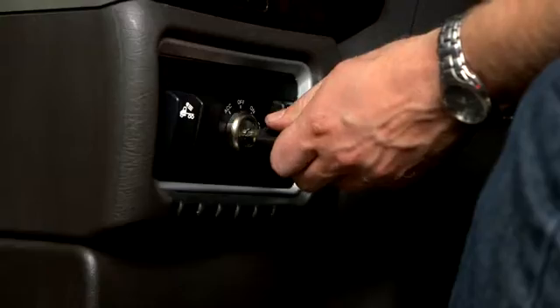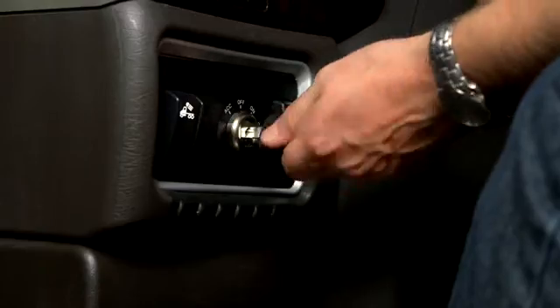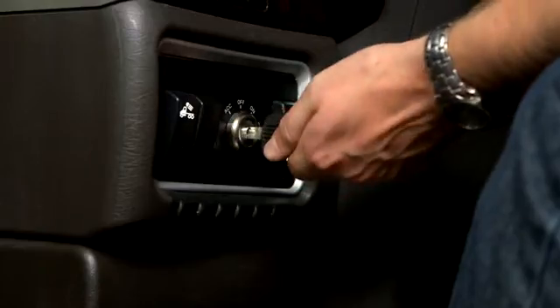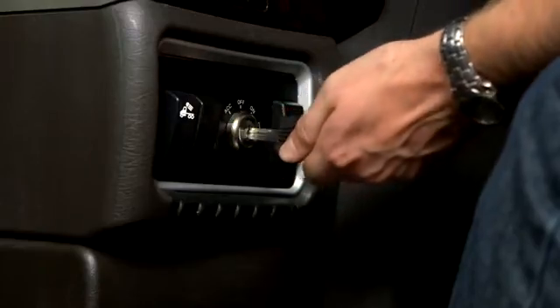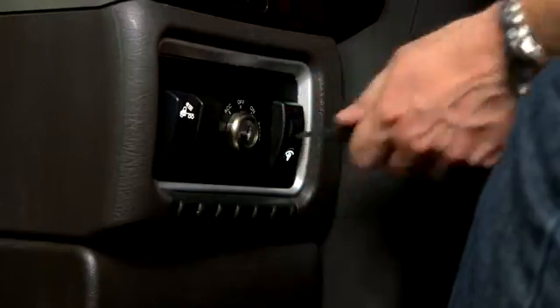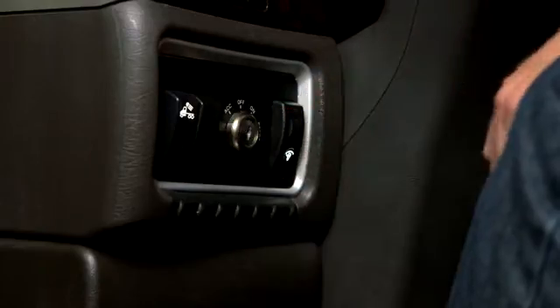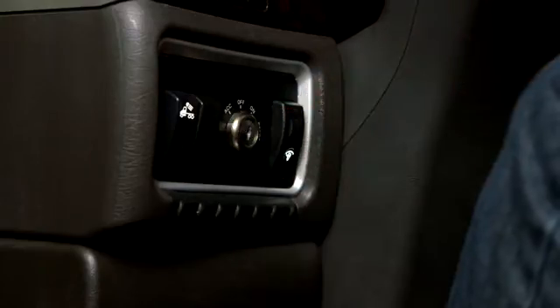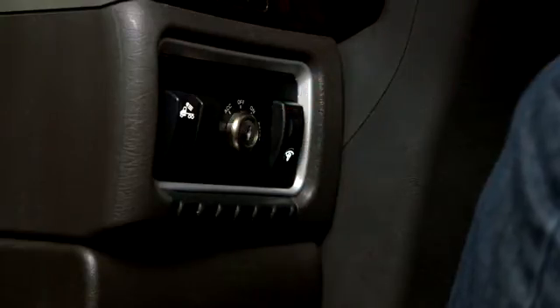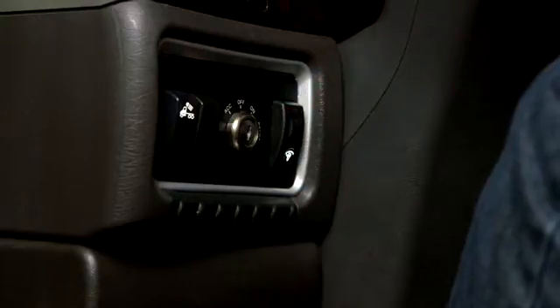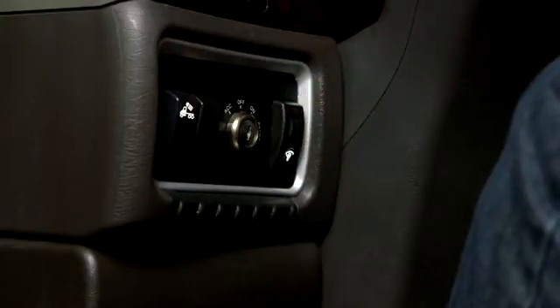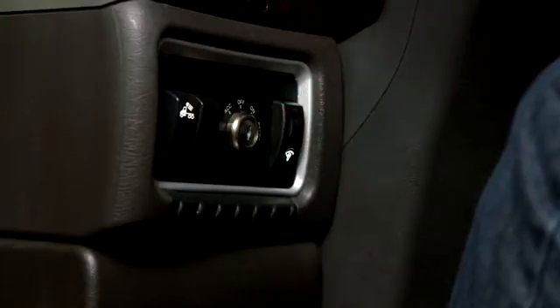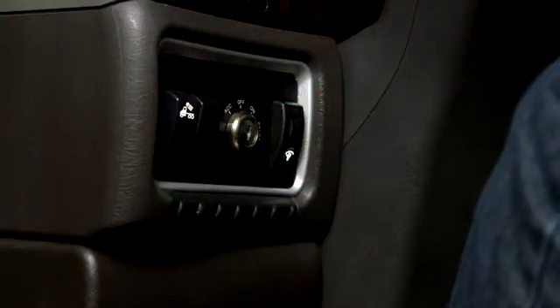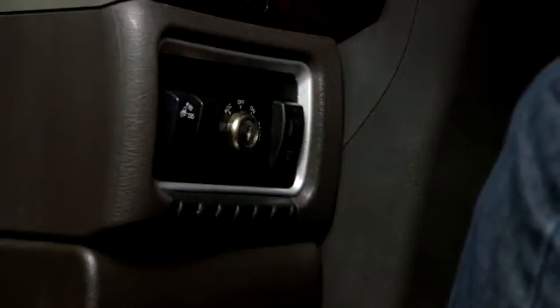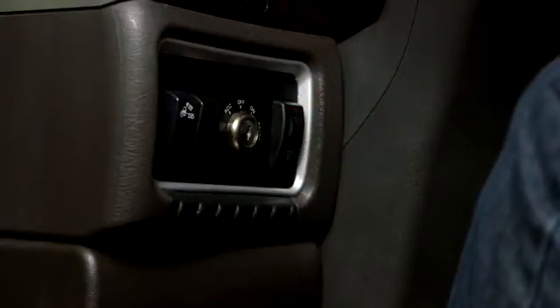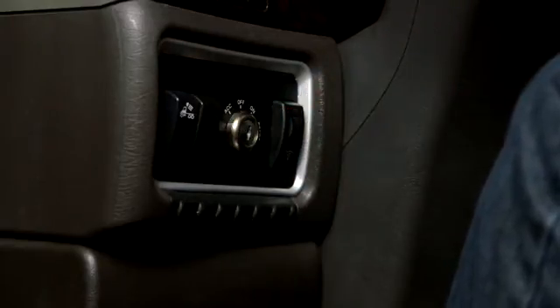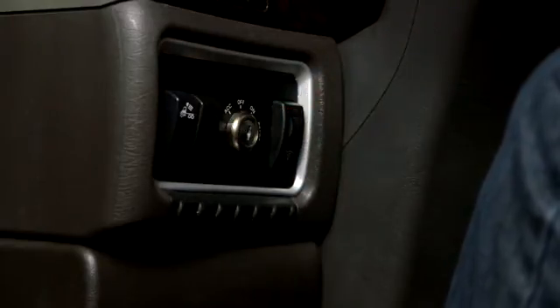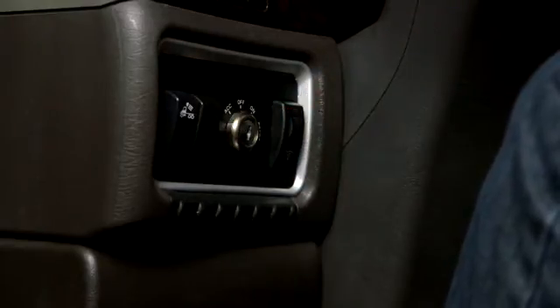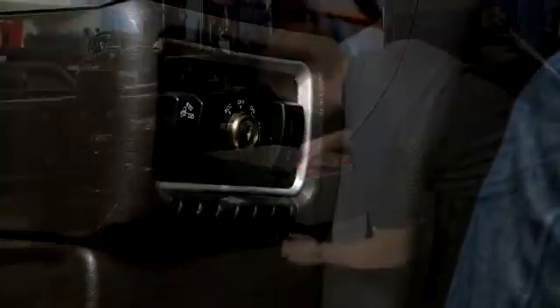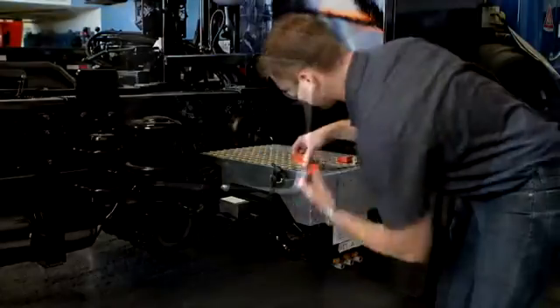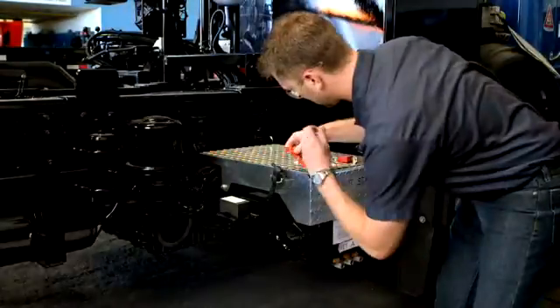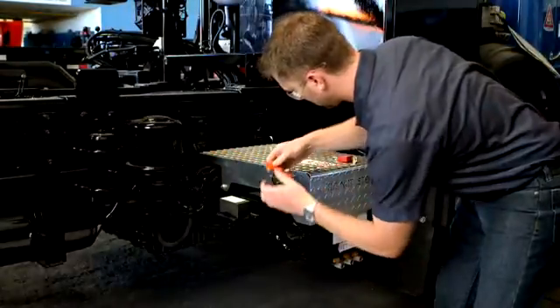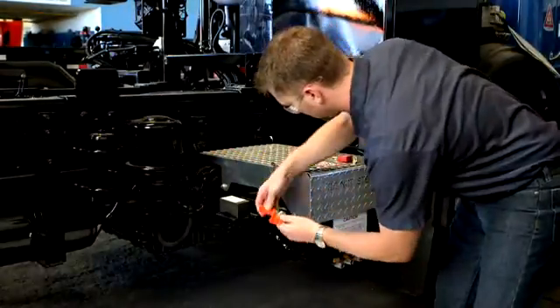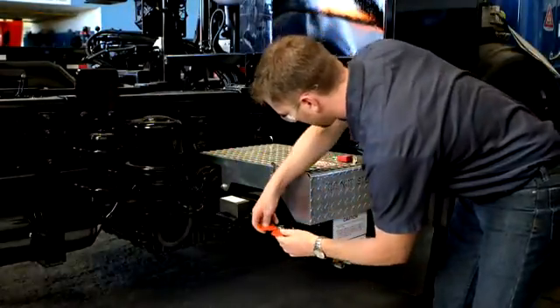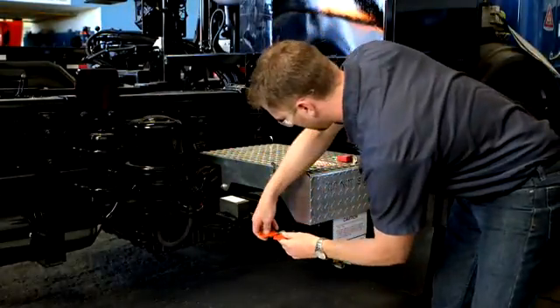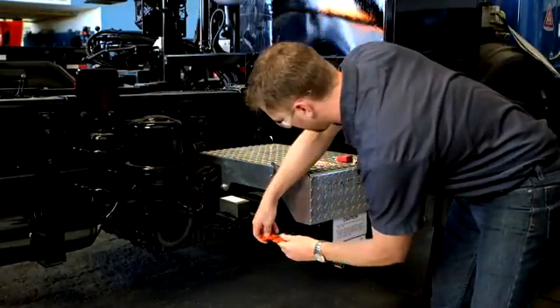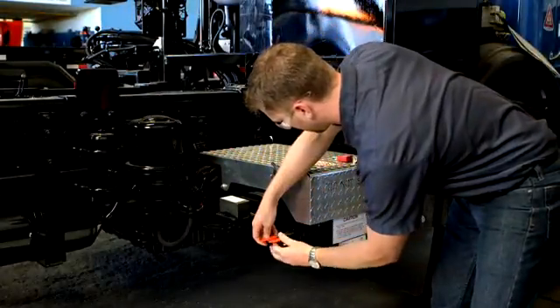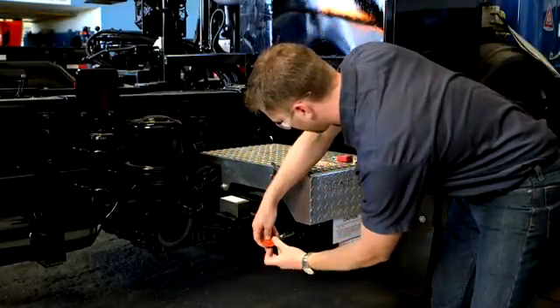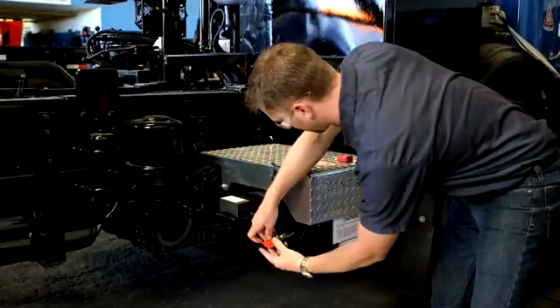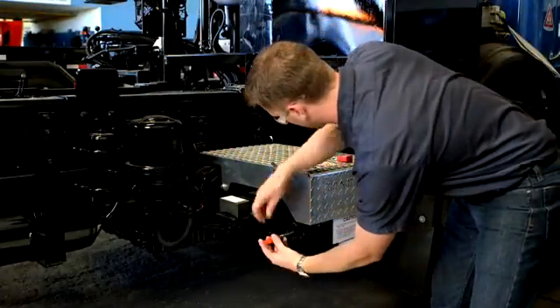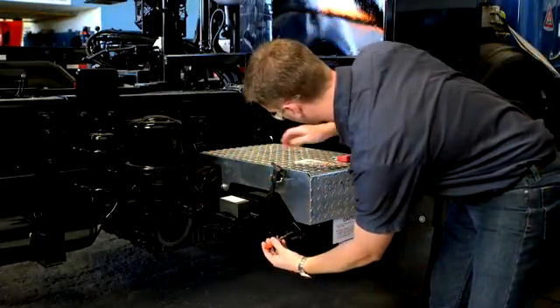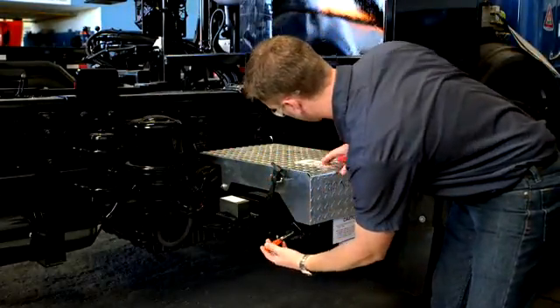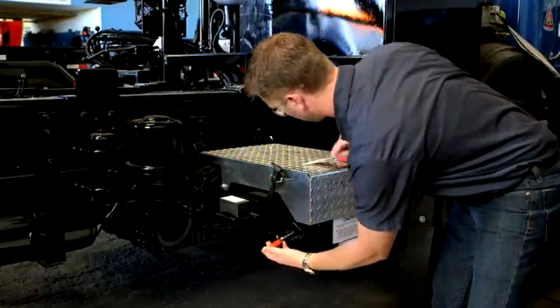Remove the ignition key. Double check to ensure the vehicle is off and proper vehicle lockout procedures have been followed.